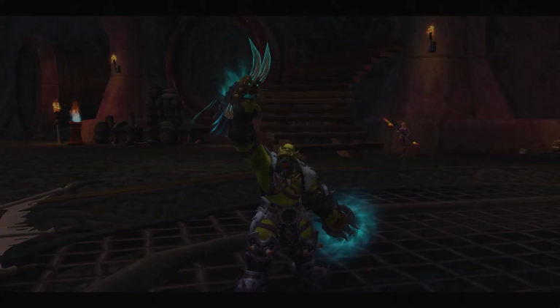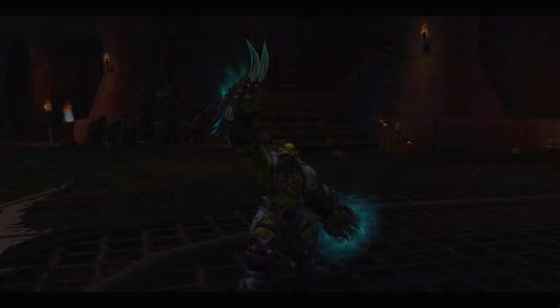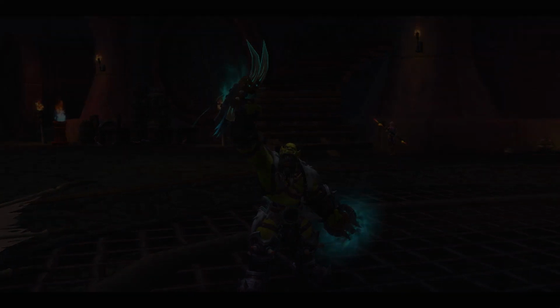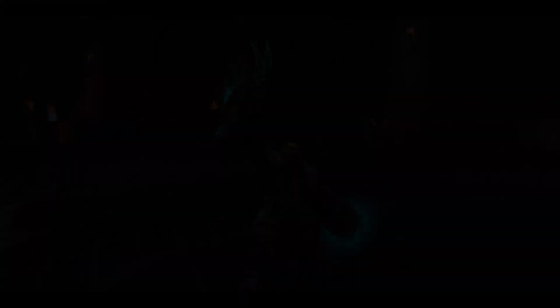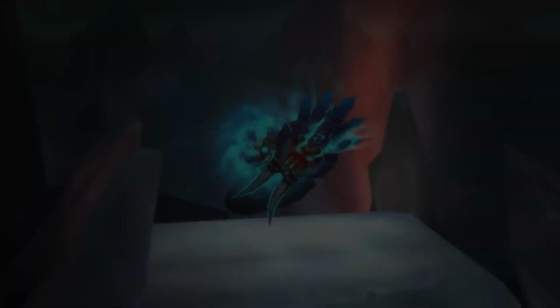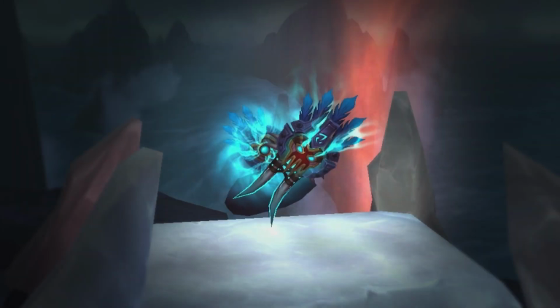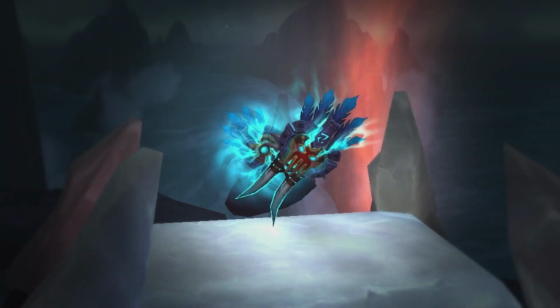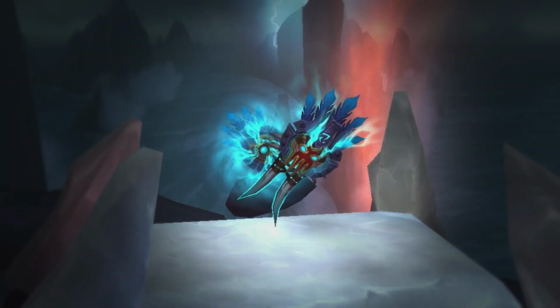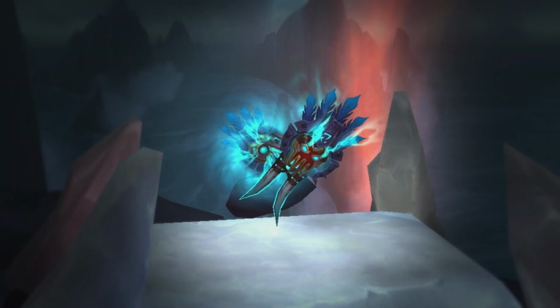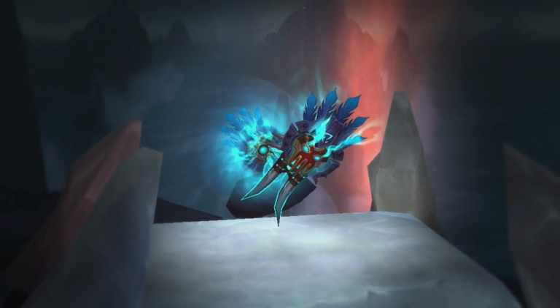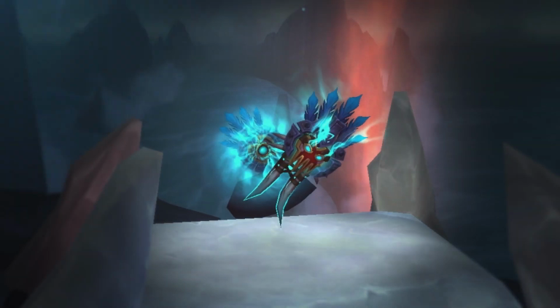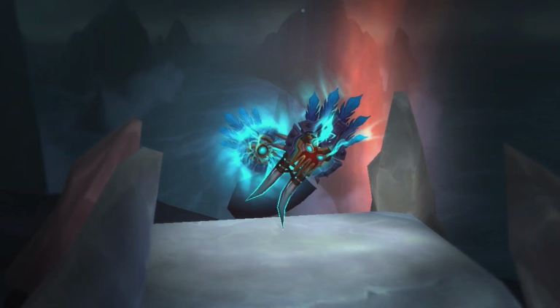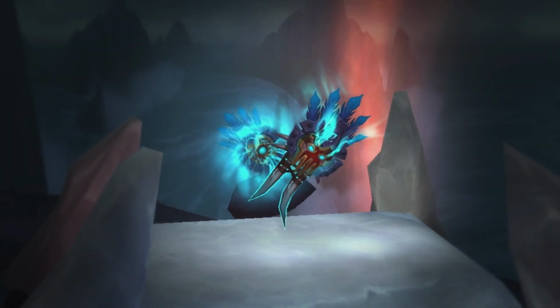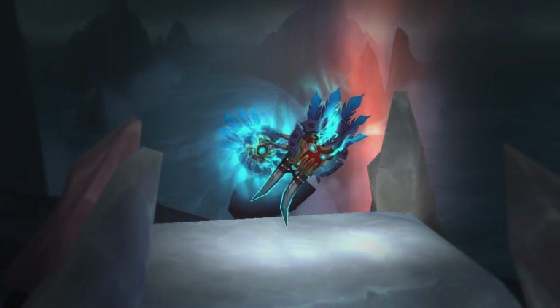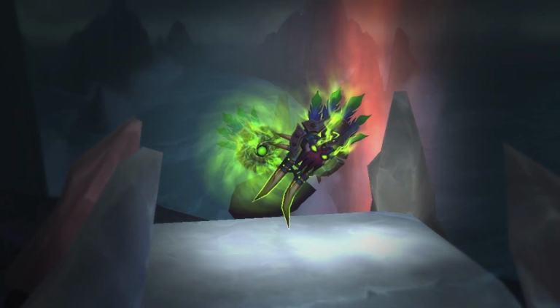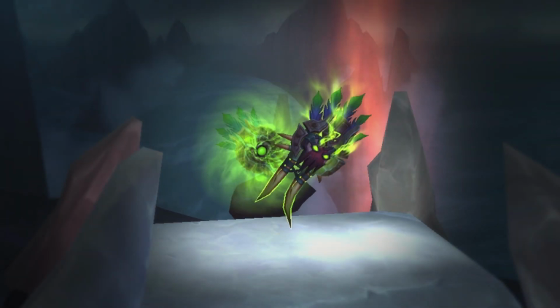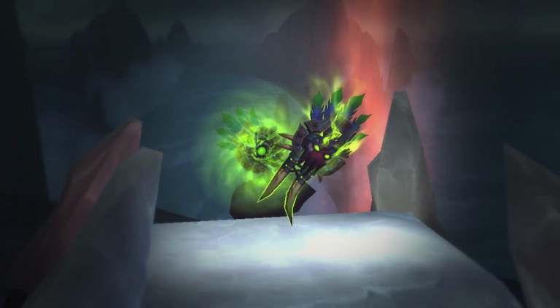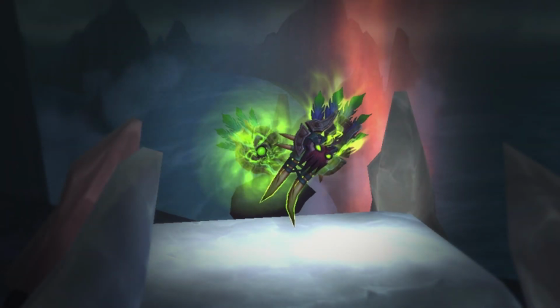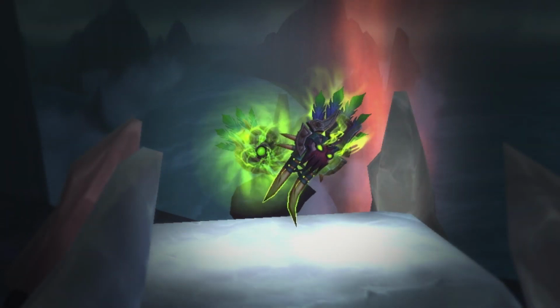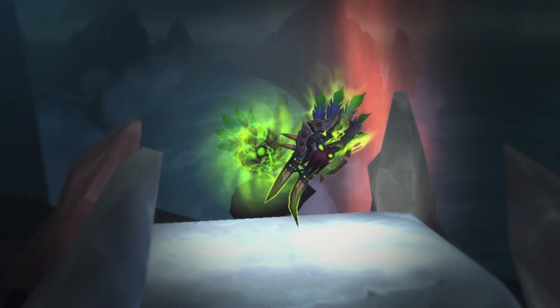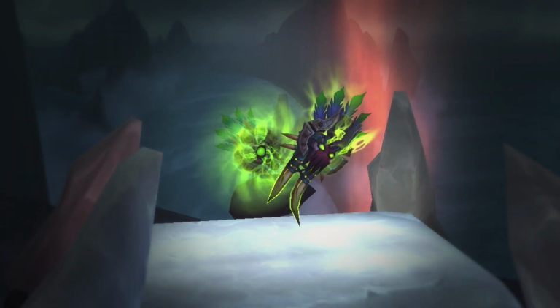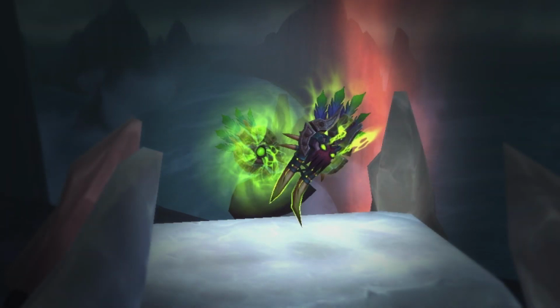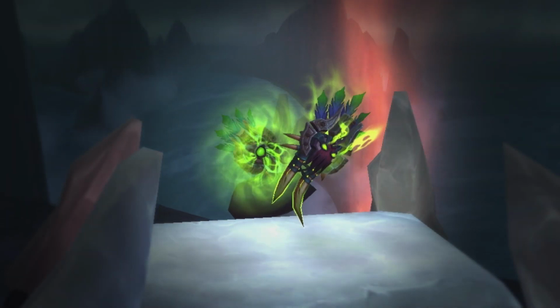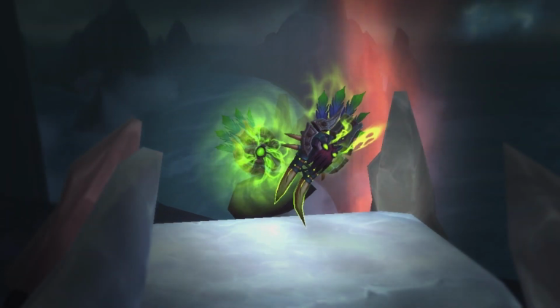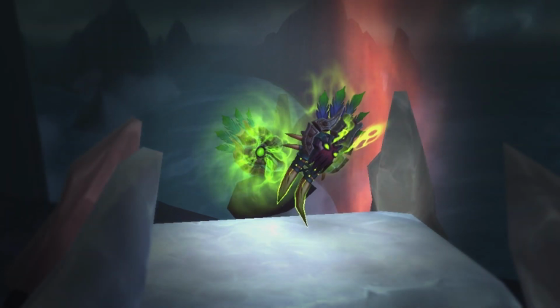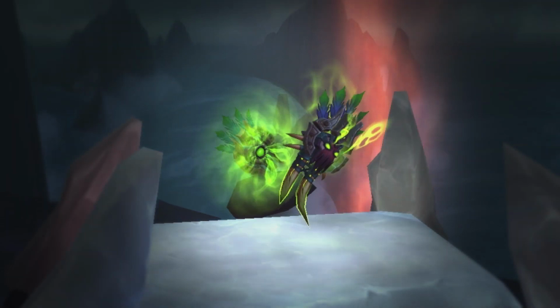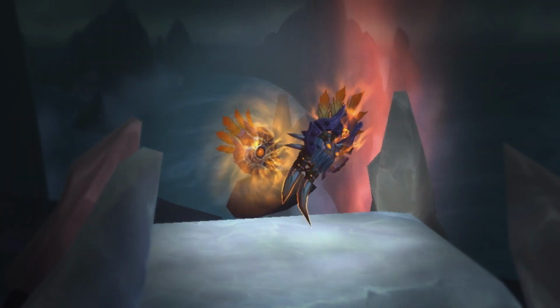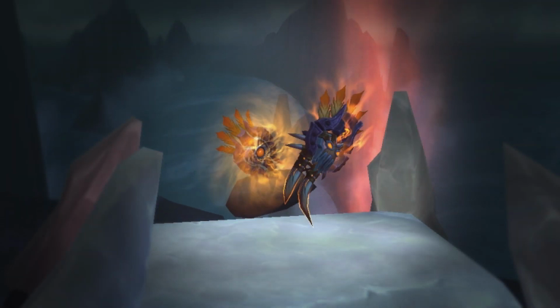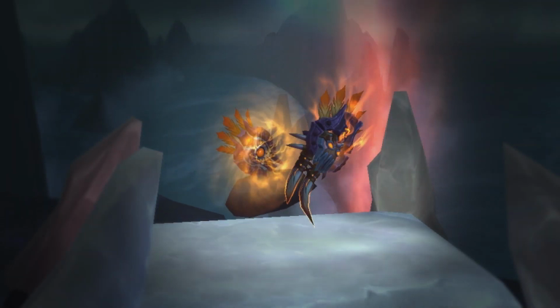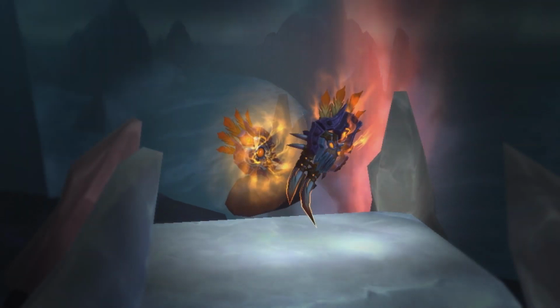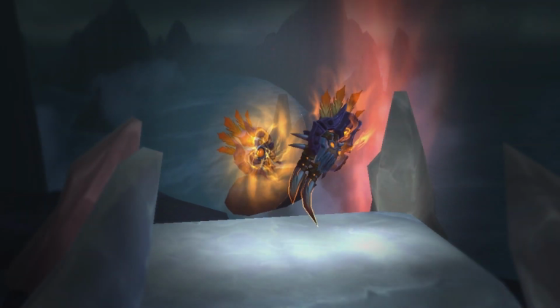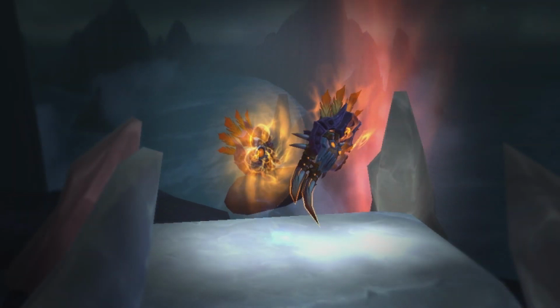Like every artifact appearance, this one comes with 4 different color variations, which you can unlock by doing different activities.